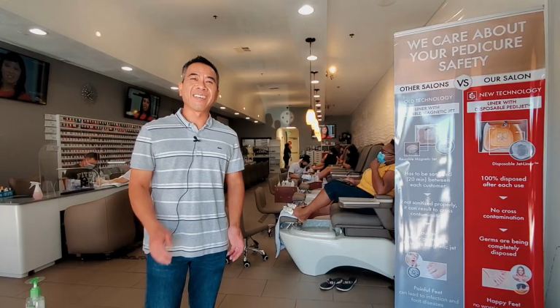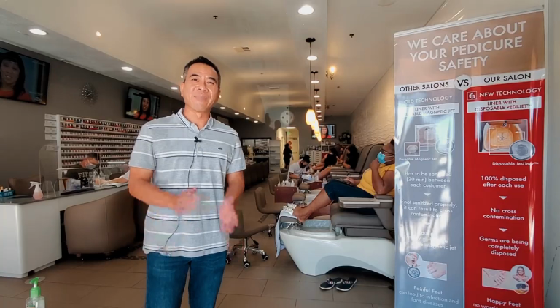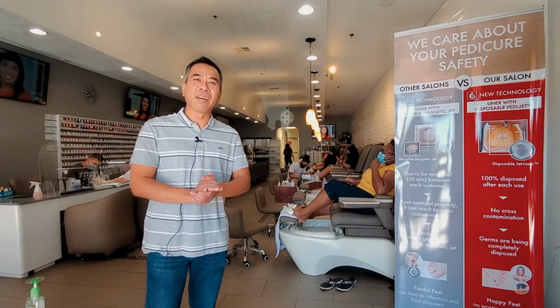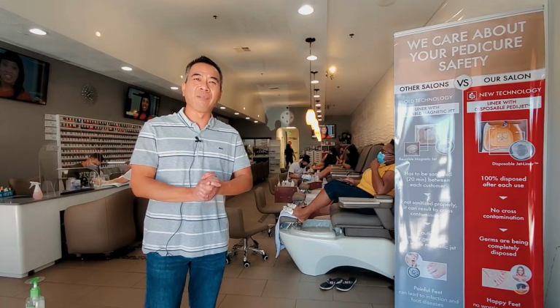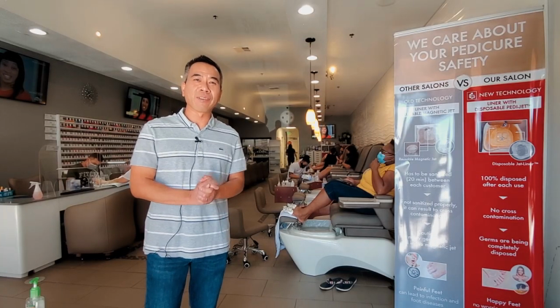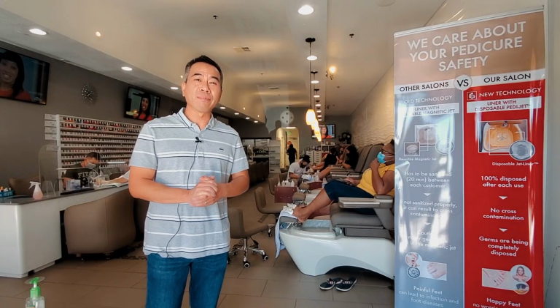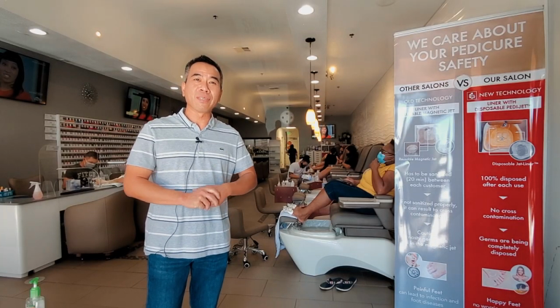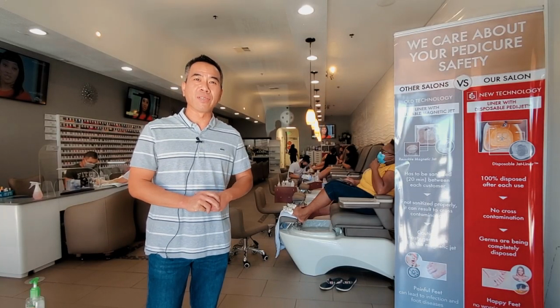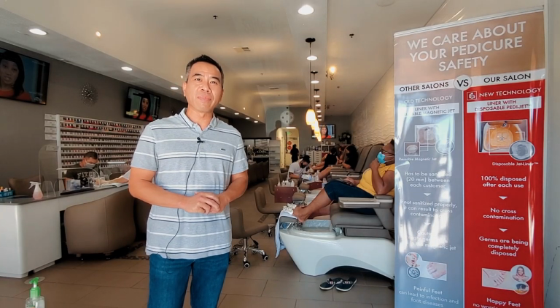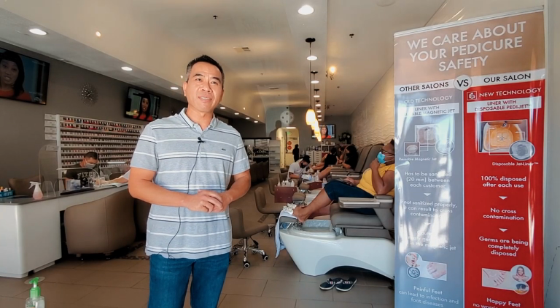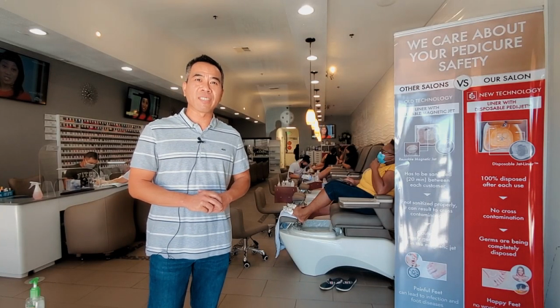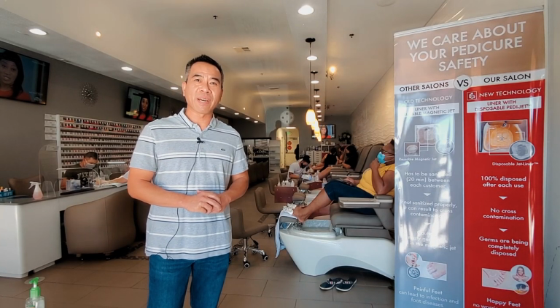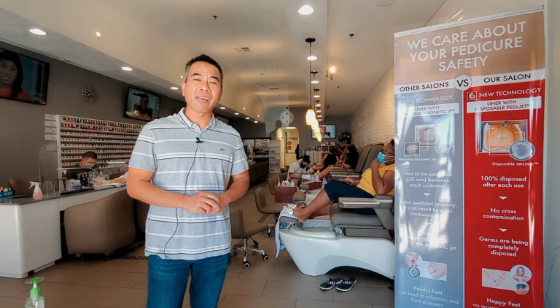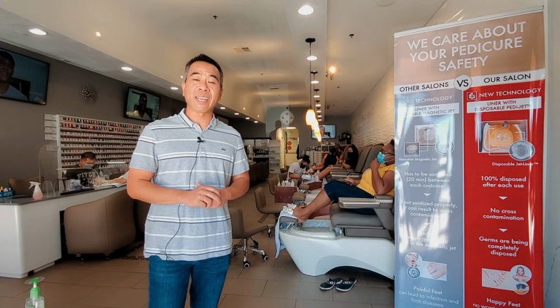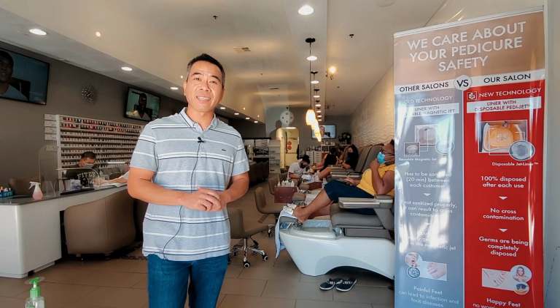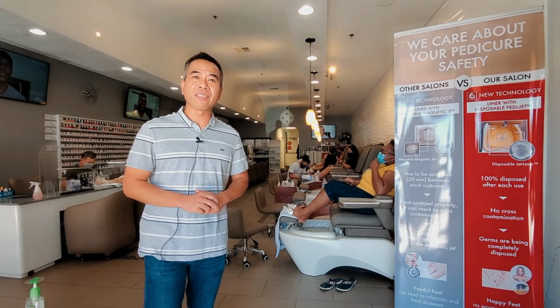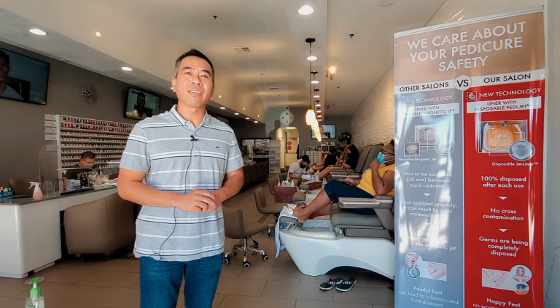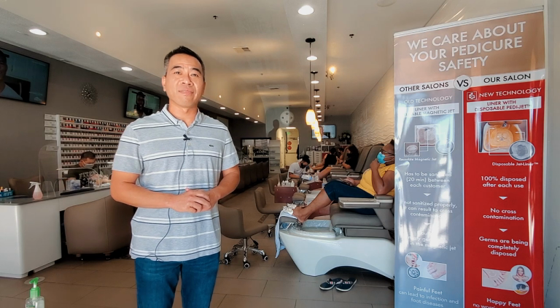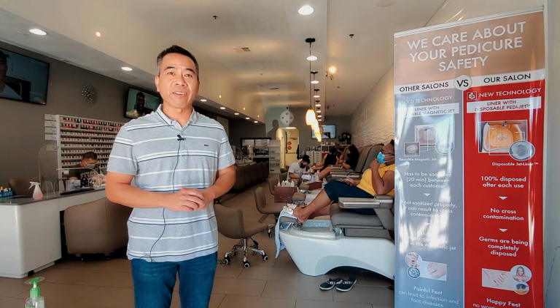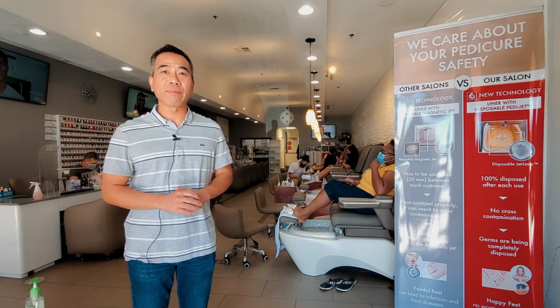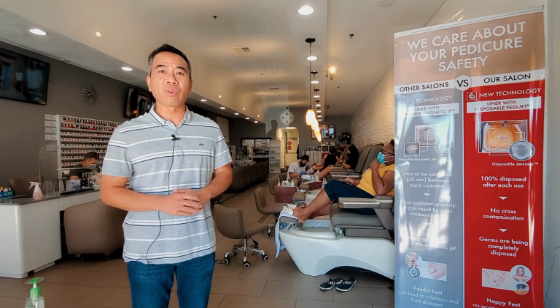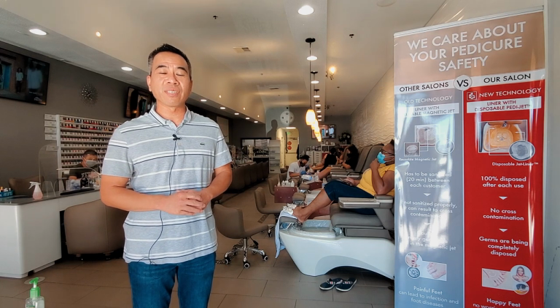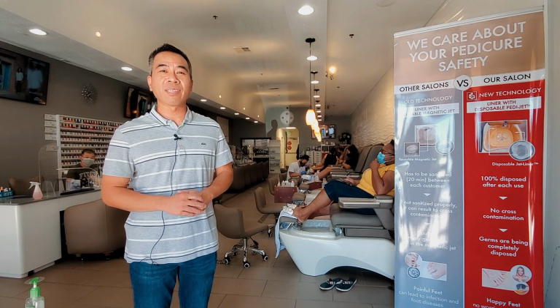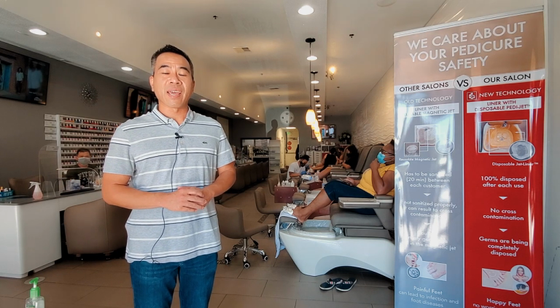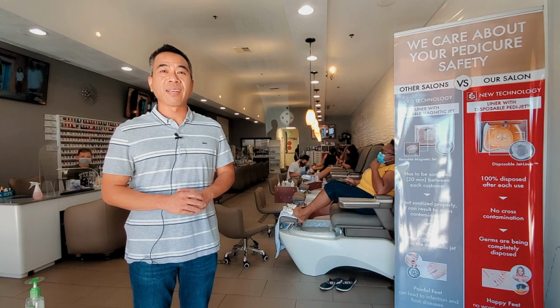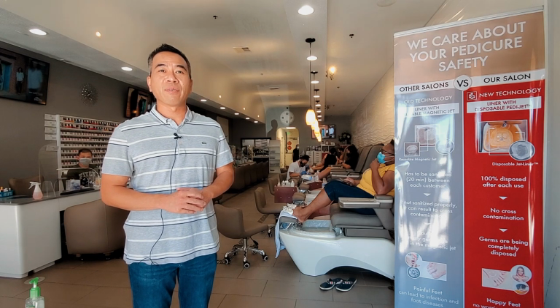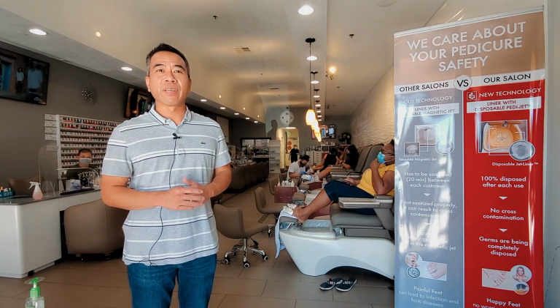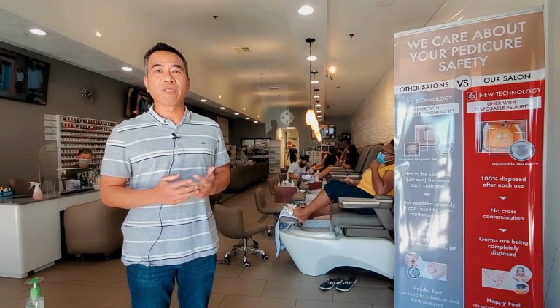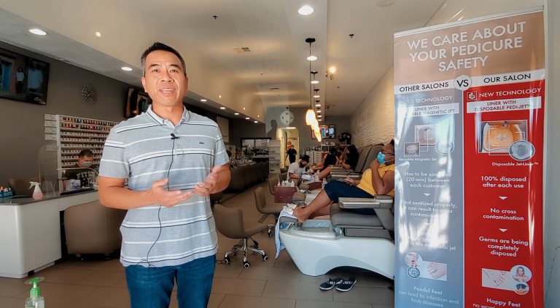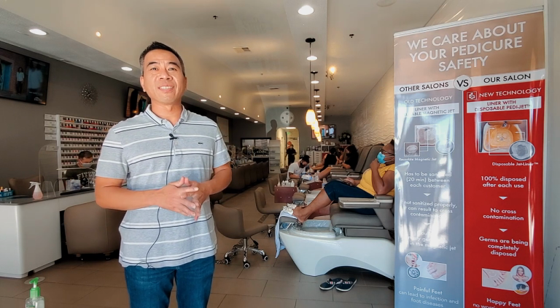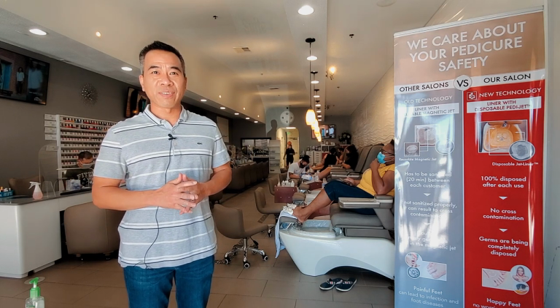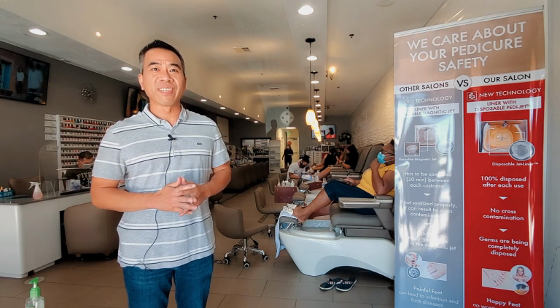Hello, welcome to Dream Nails and Spa. Sanitation is very important to us and we are ready to serve you.